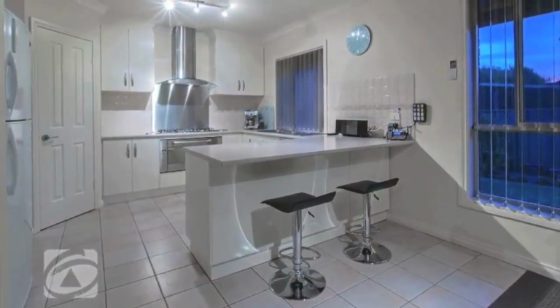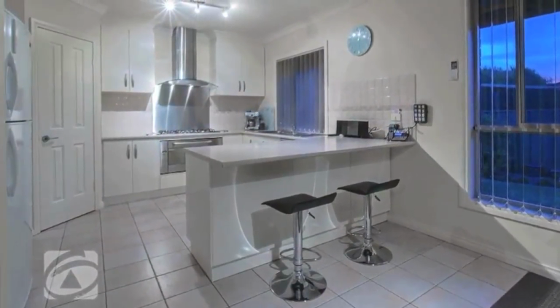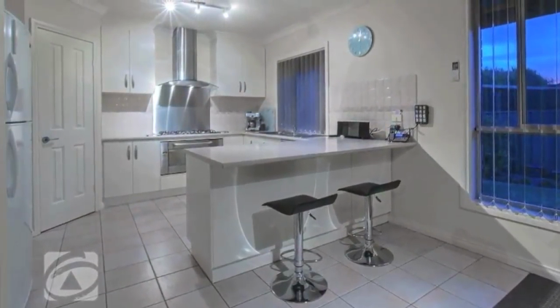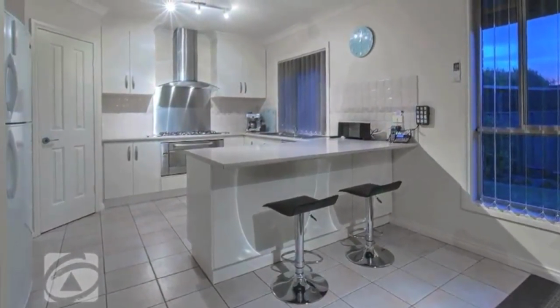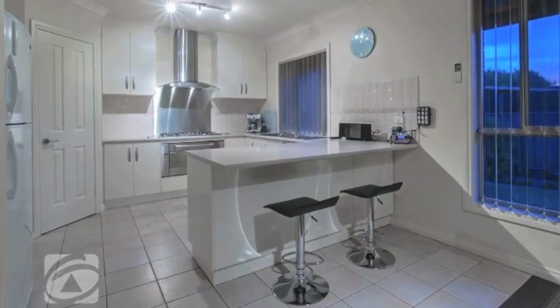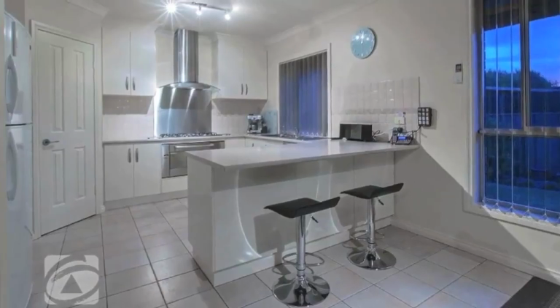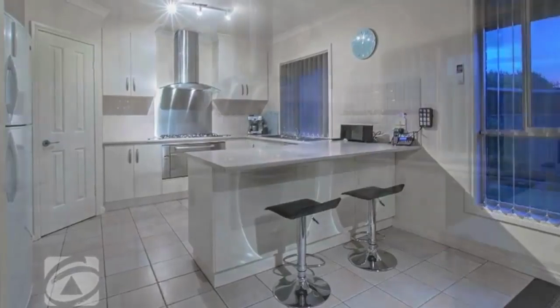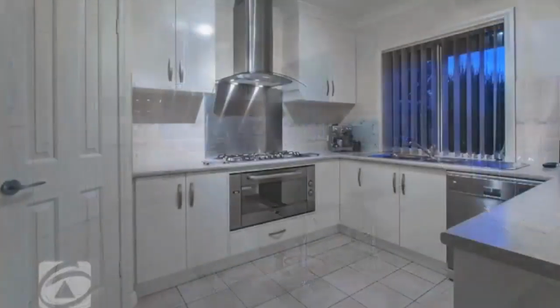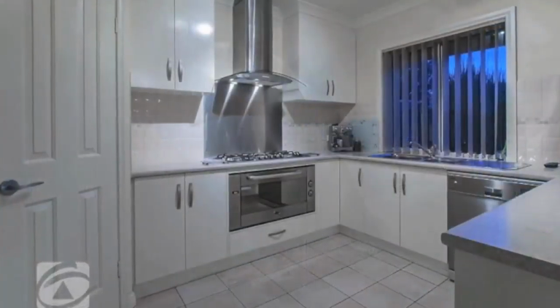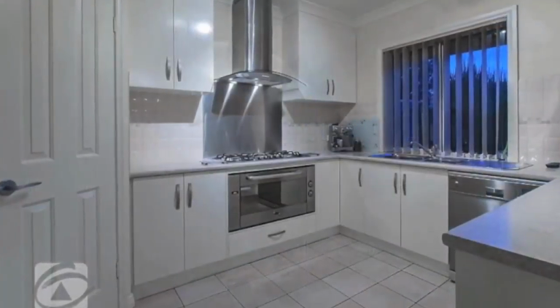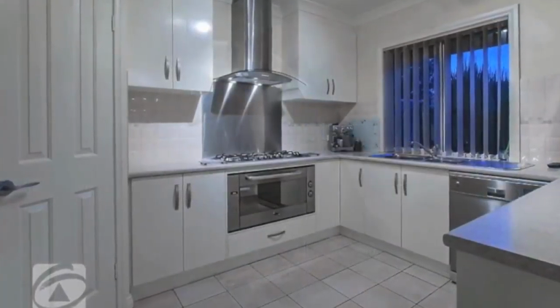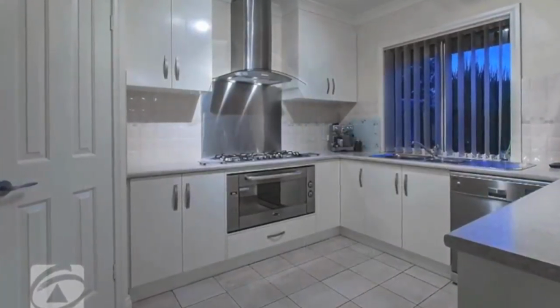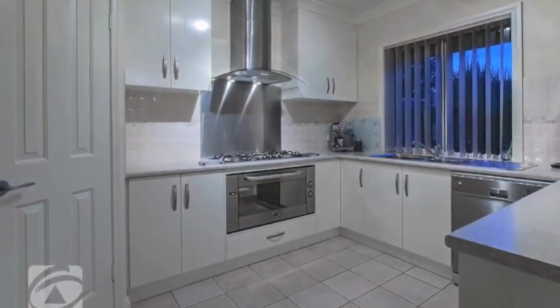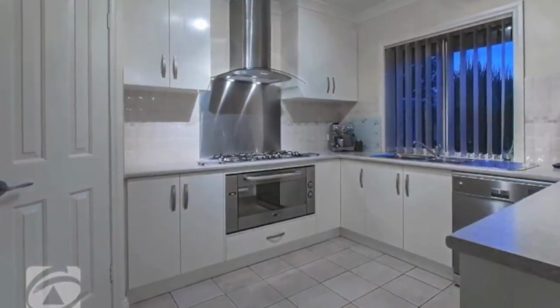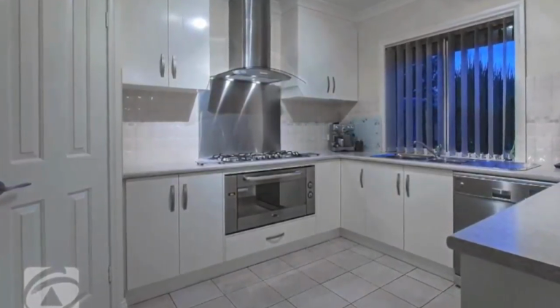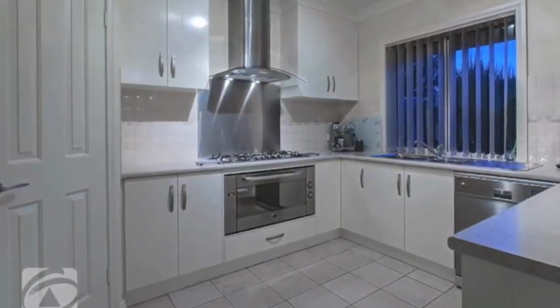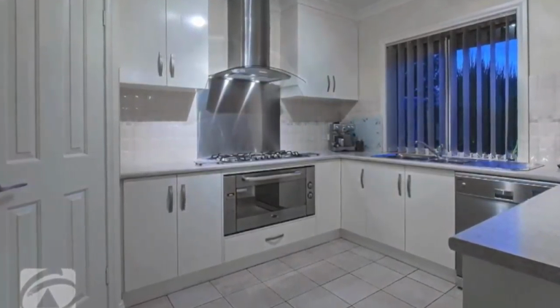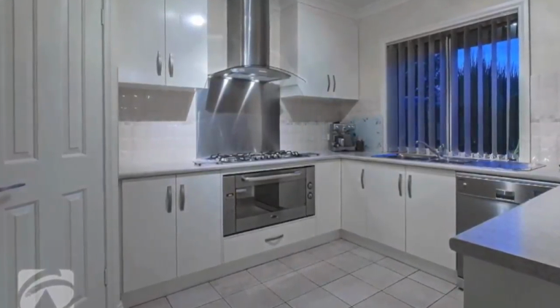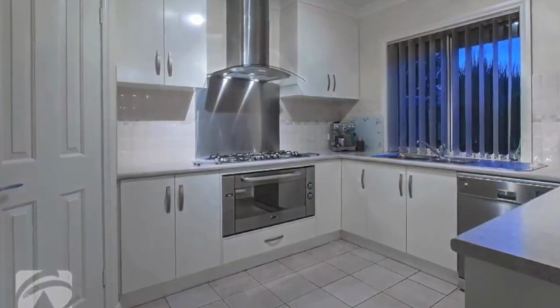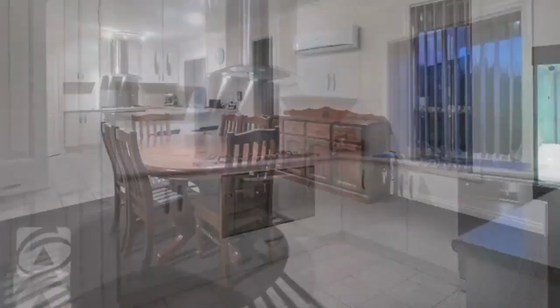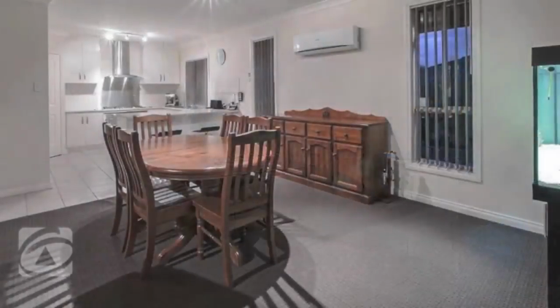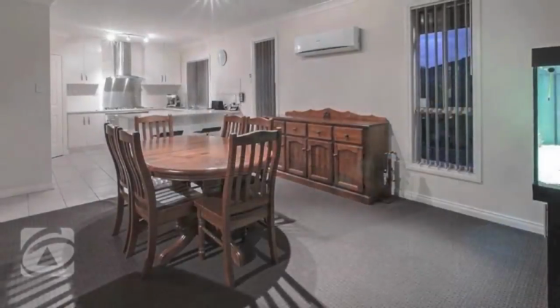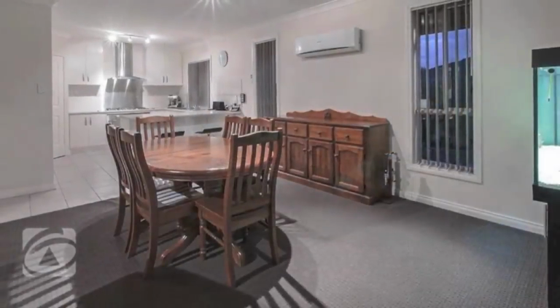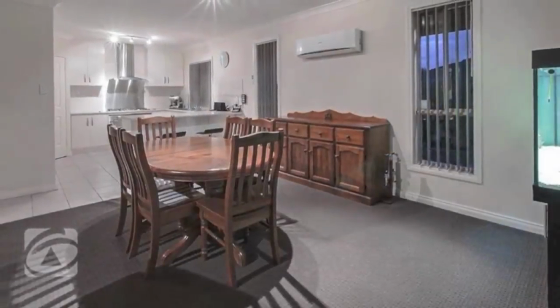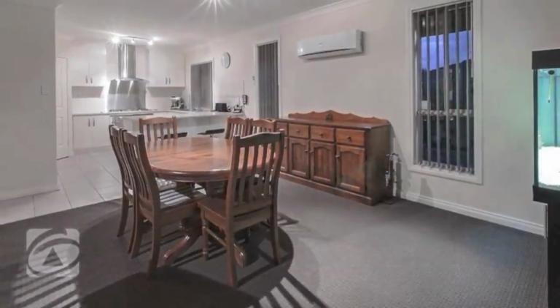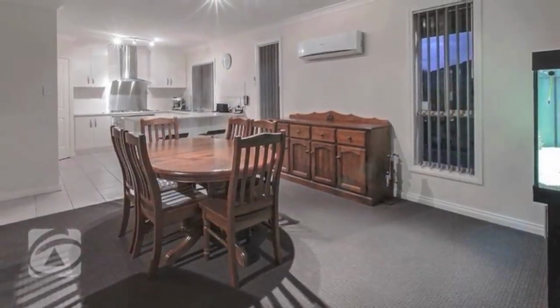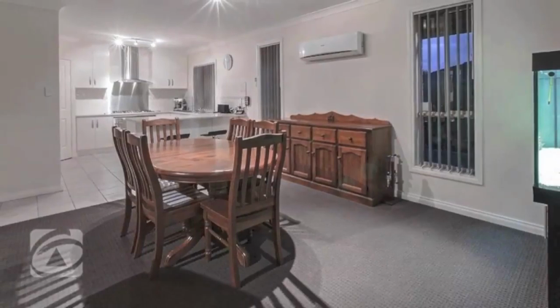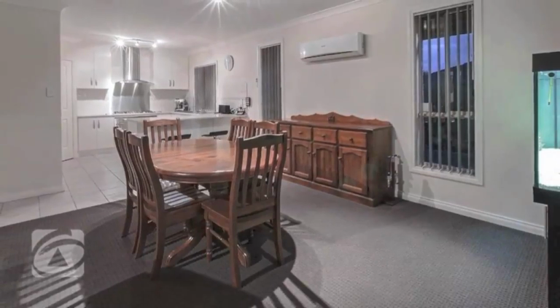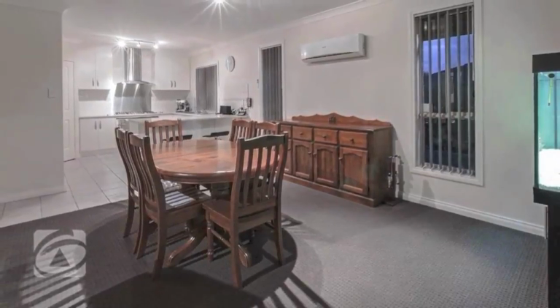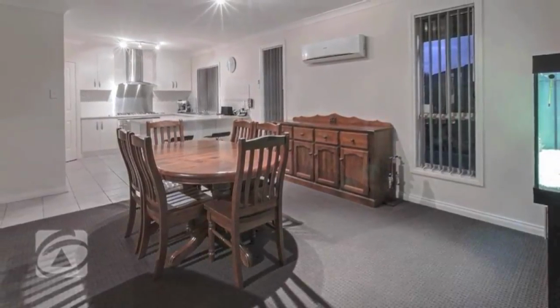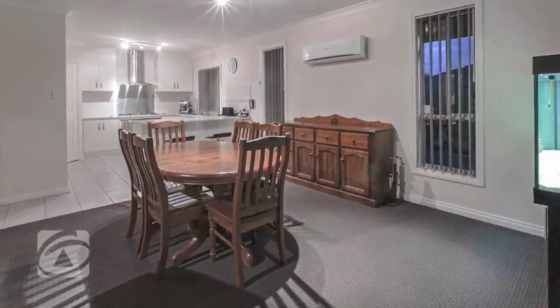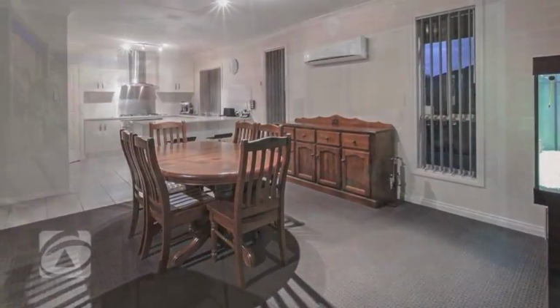The kitchen offers ample bench and cupboard space with a walk-in pantry, stainless steel dishwasher, range hood, gas cooking, and electric oven, all overlooking the huge casual meals and family room.